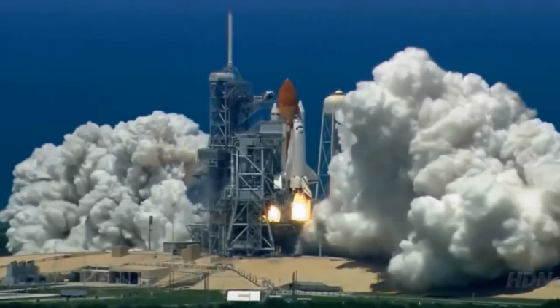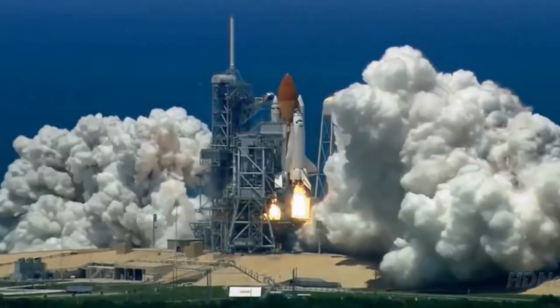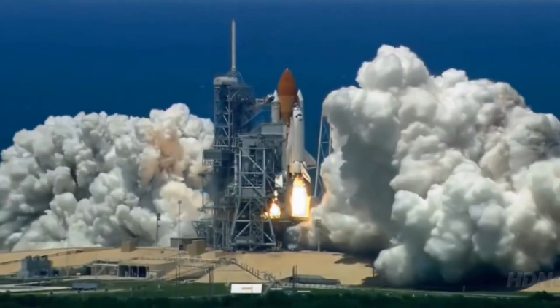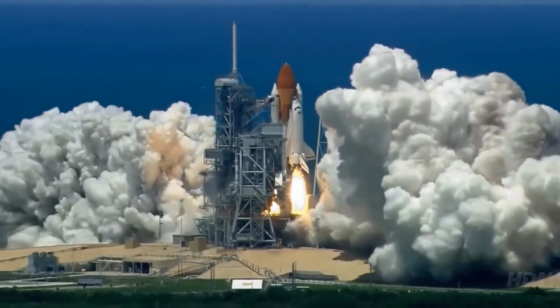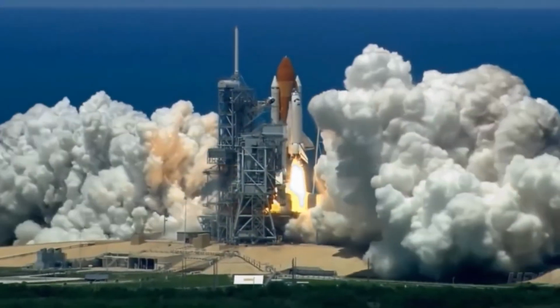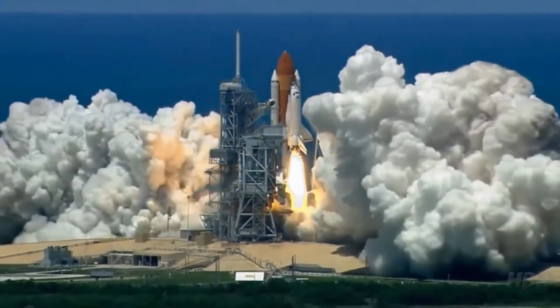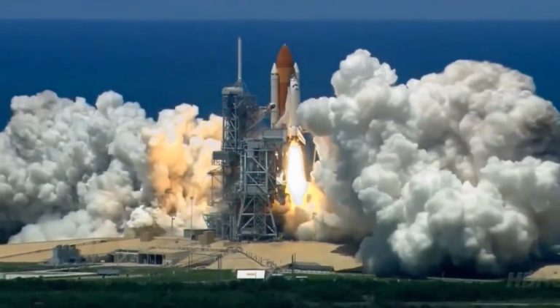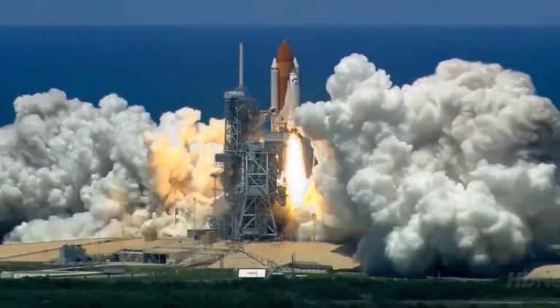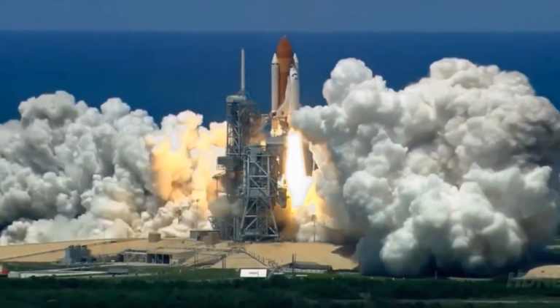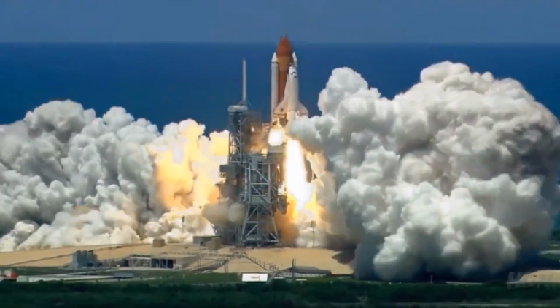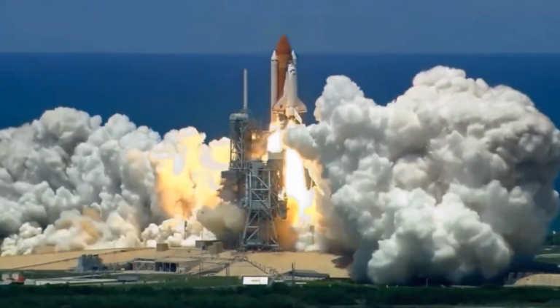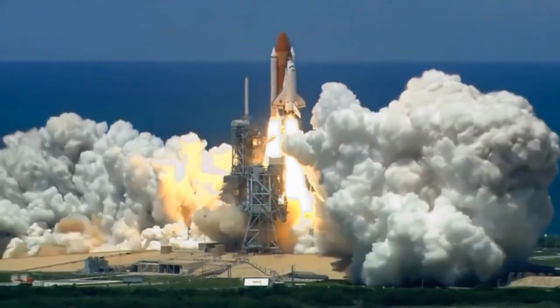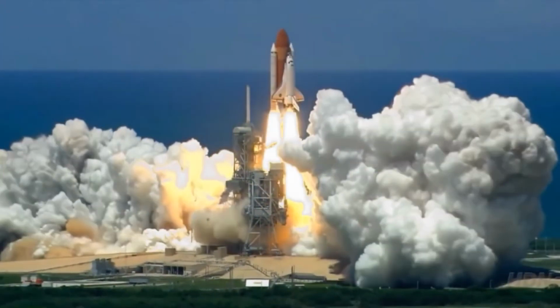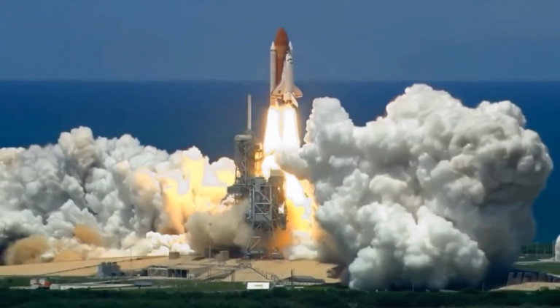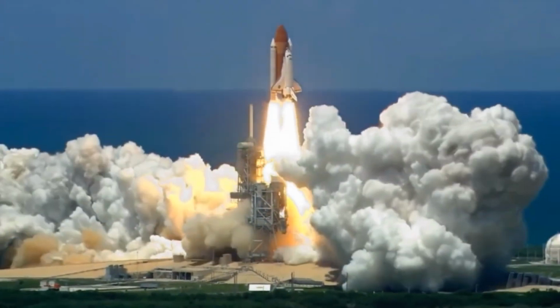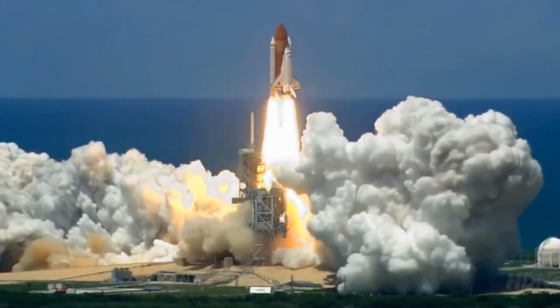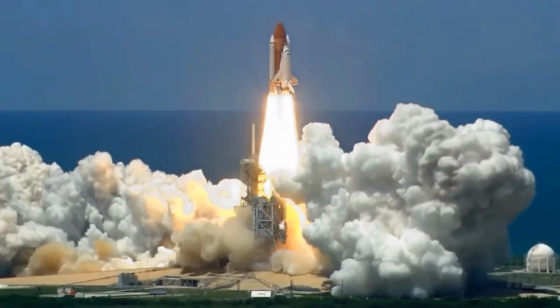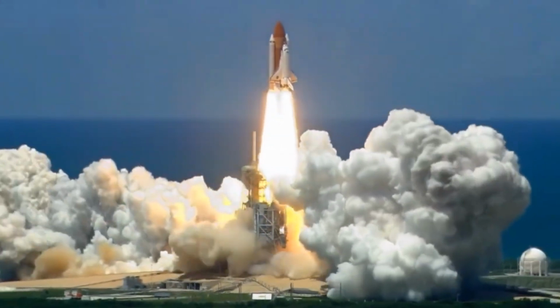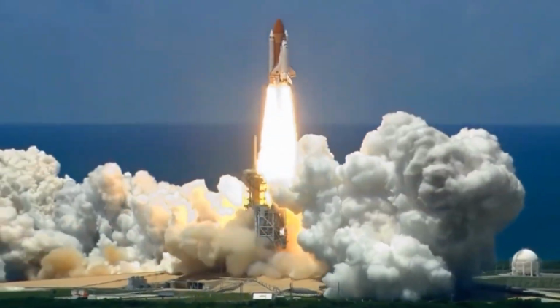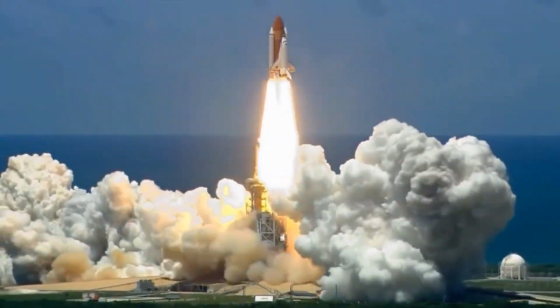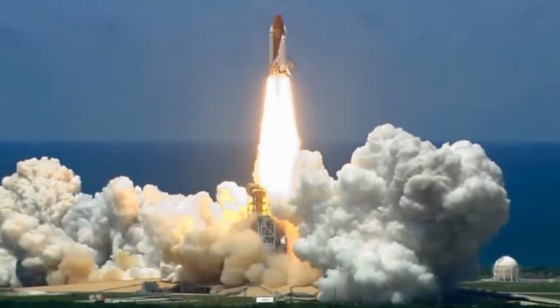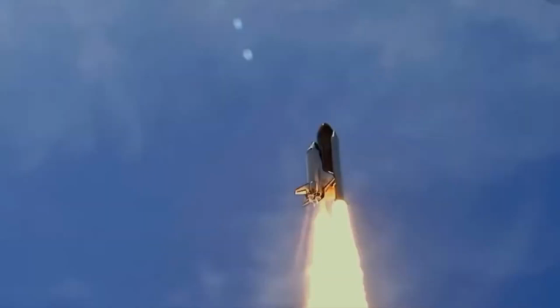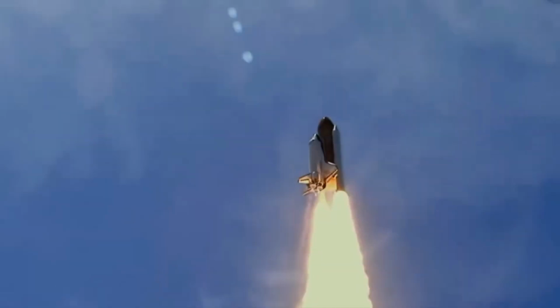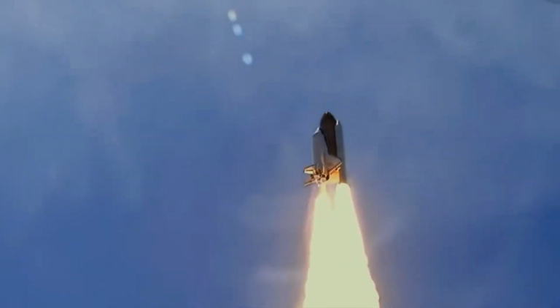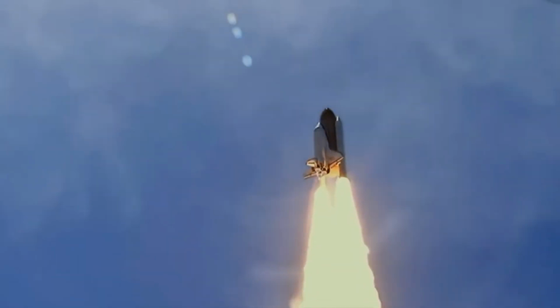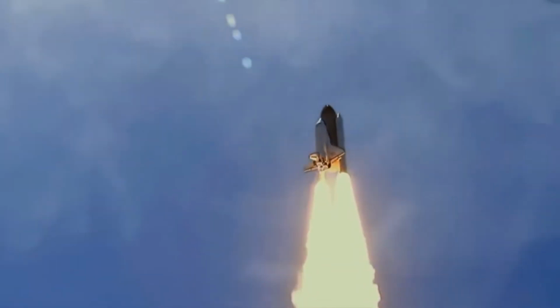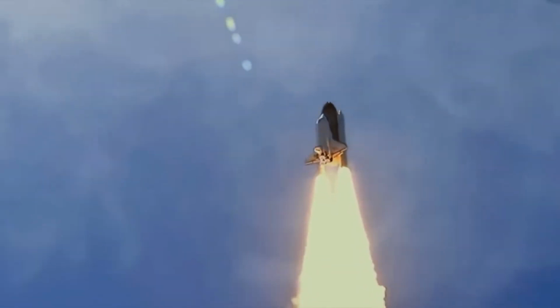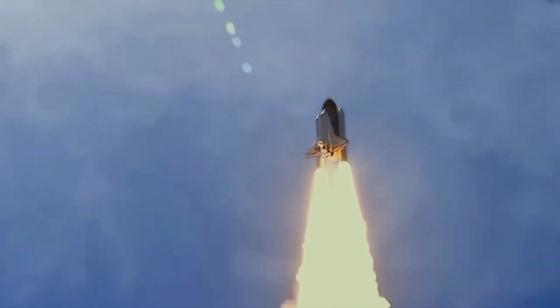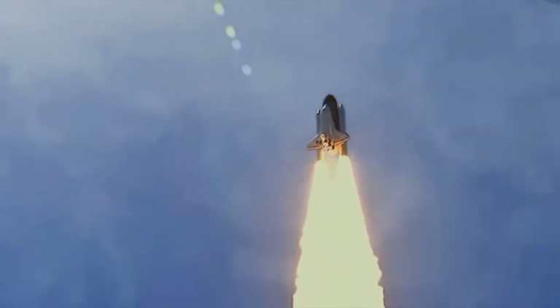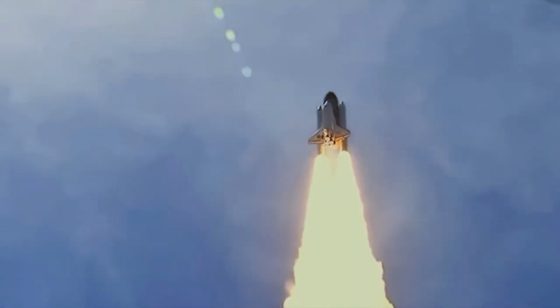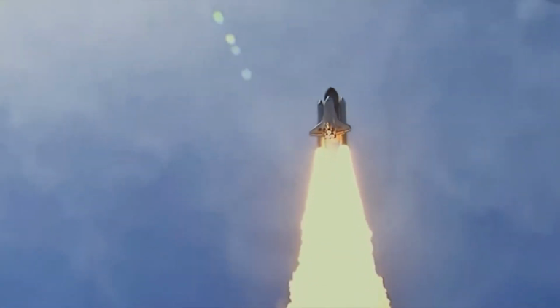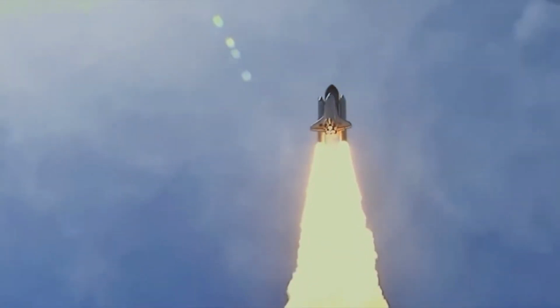Rocket launches are loud, bright, and full of energy! An amazing sight to see!